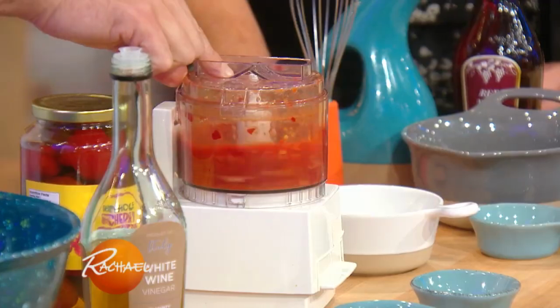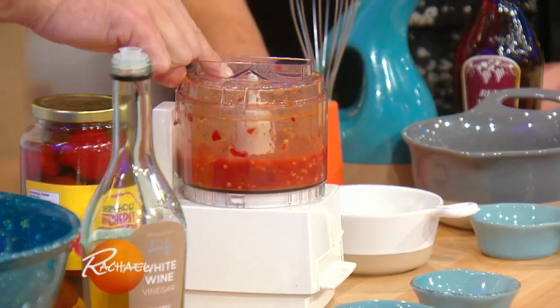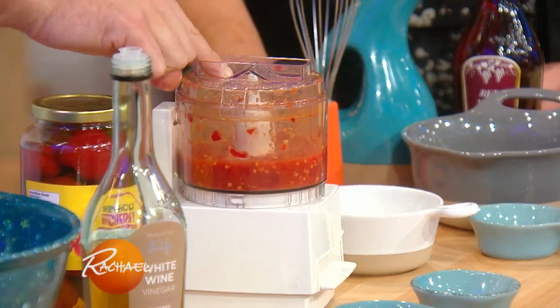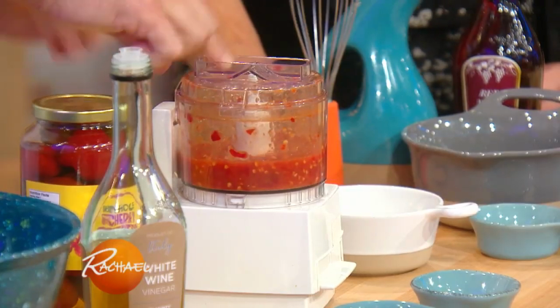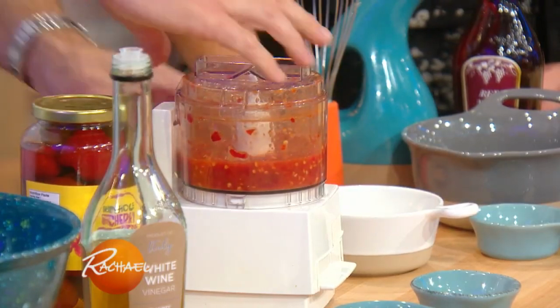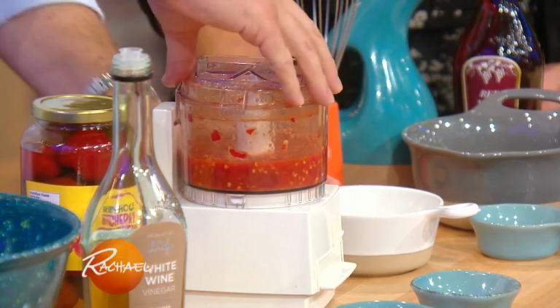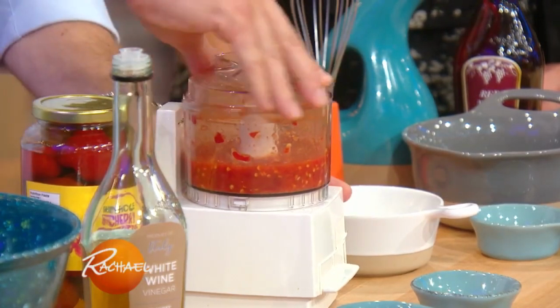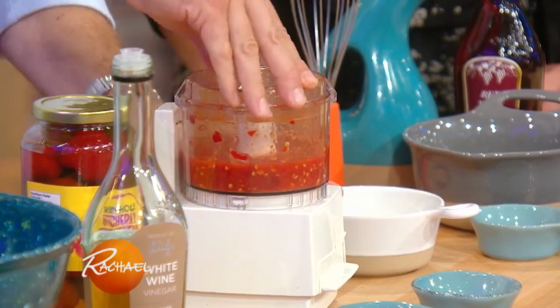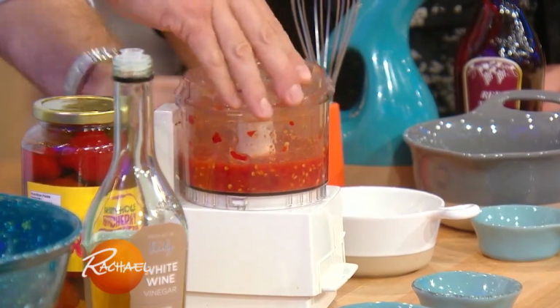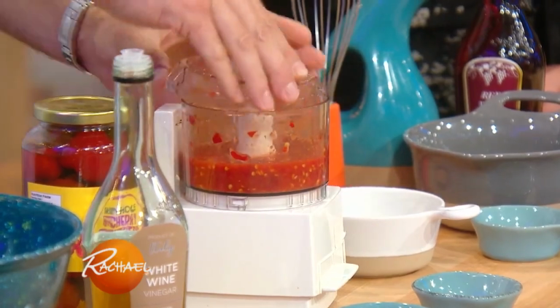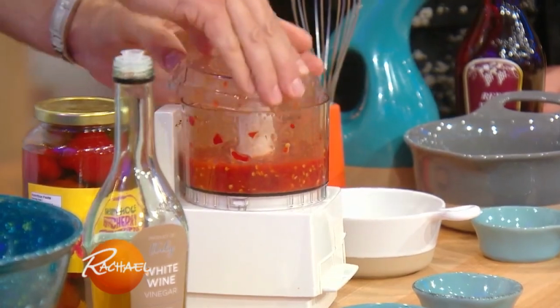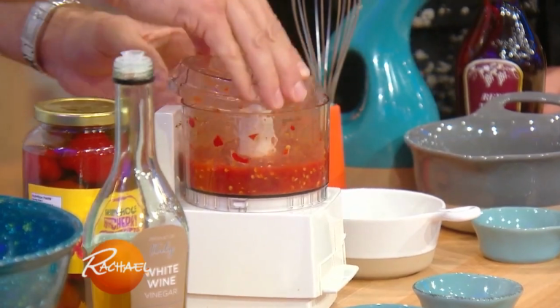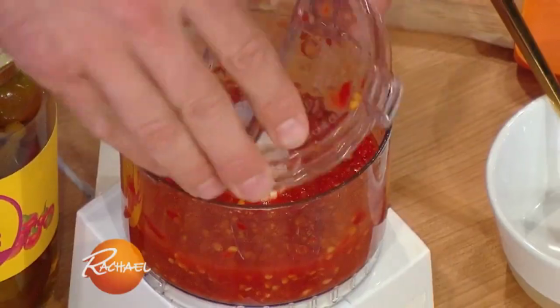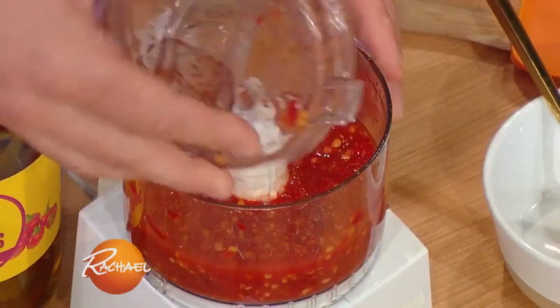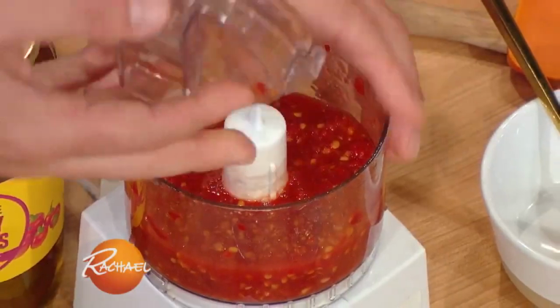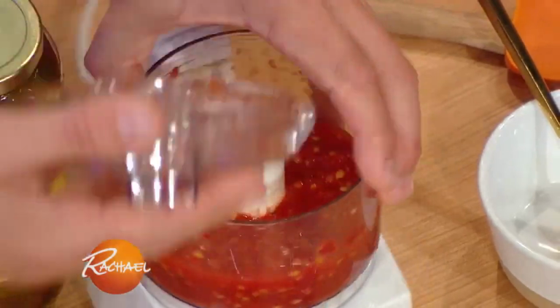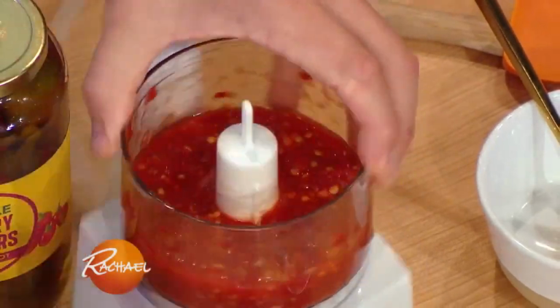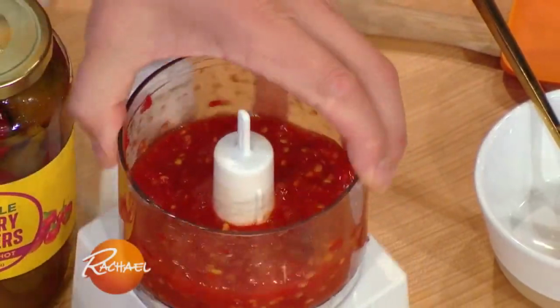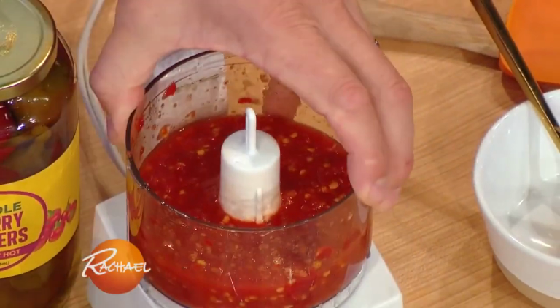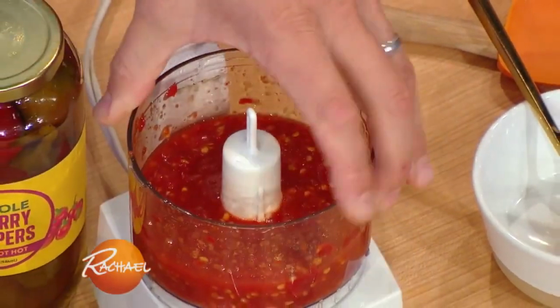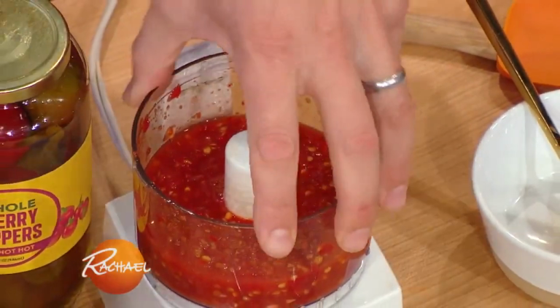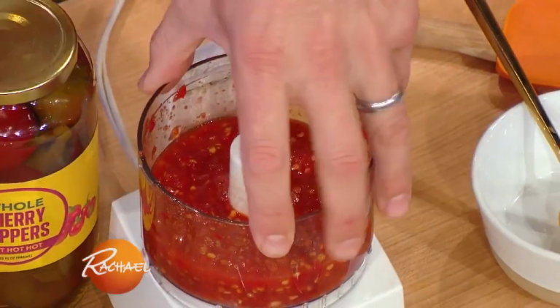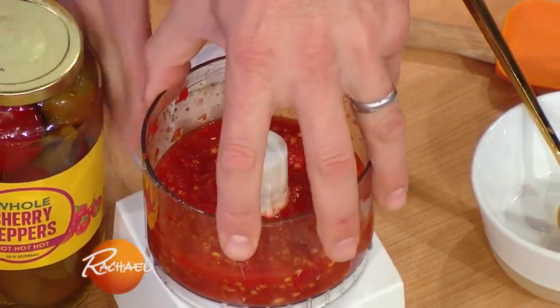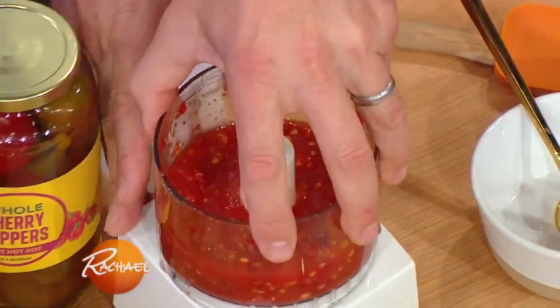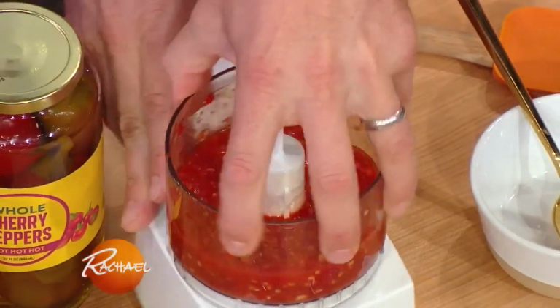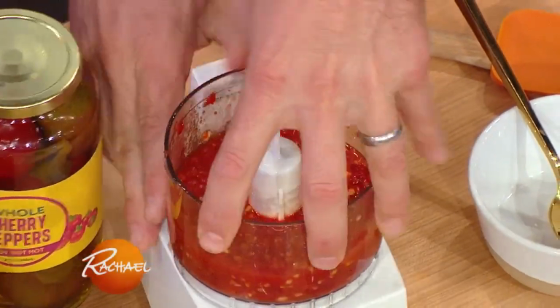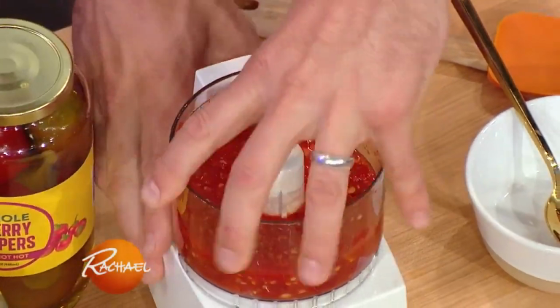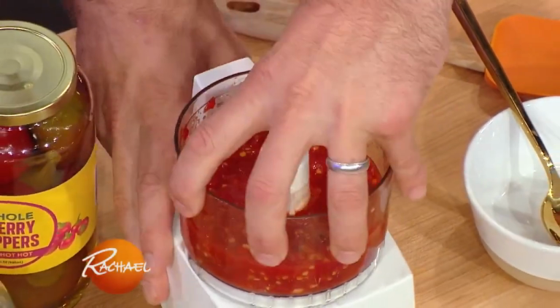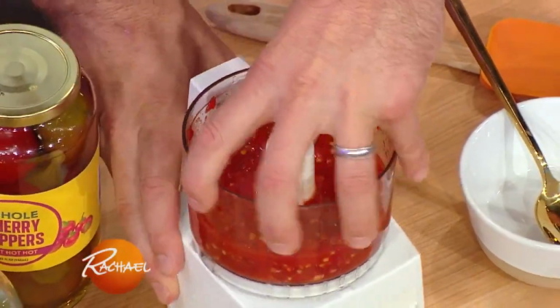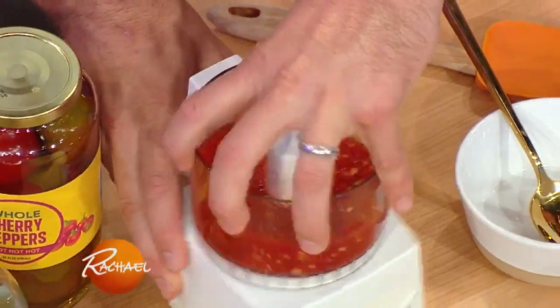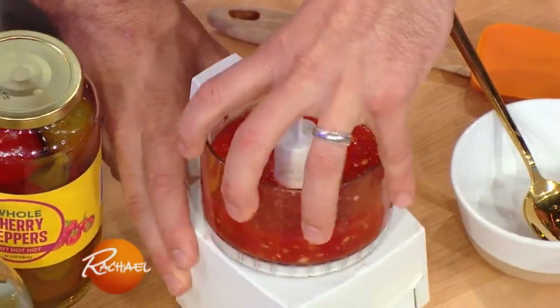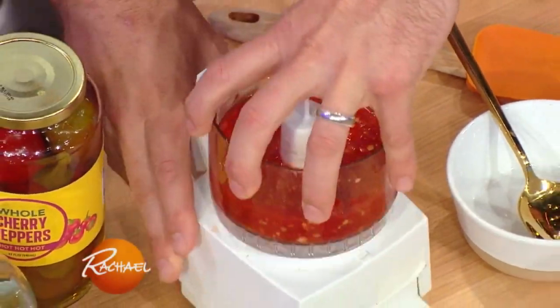You blend it up, it only takes a second. And that's it — you've made your sauce.